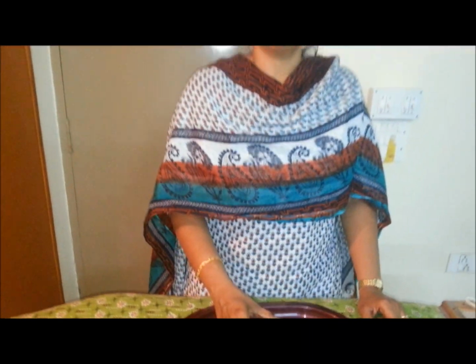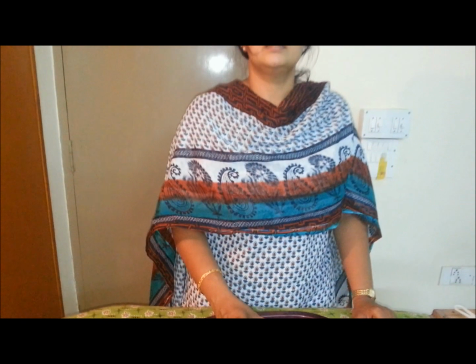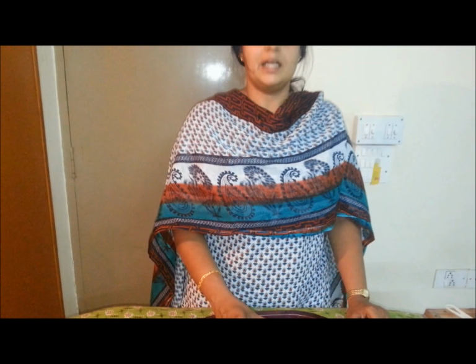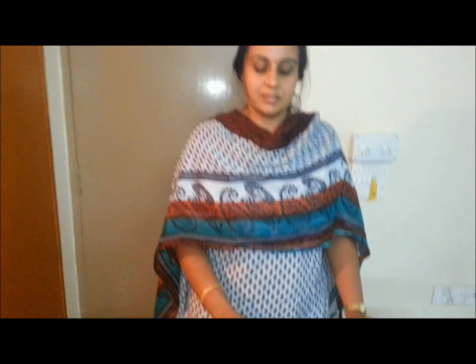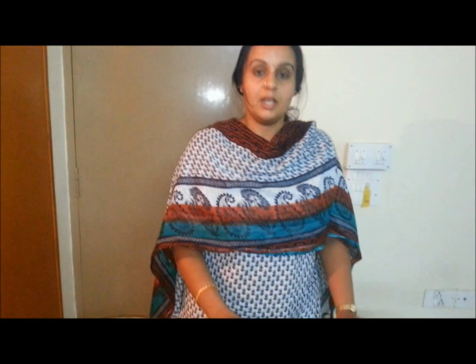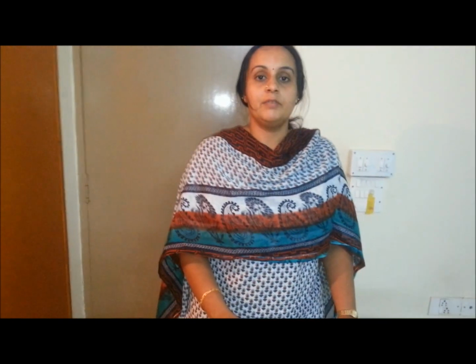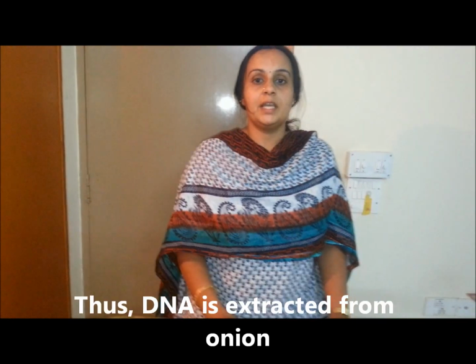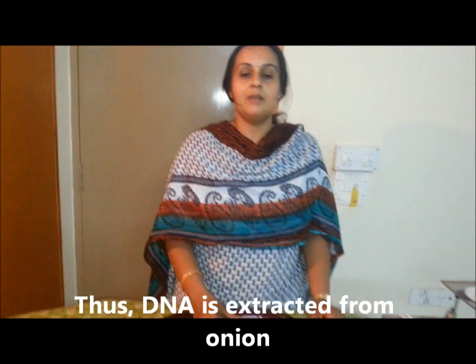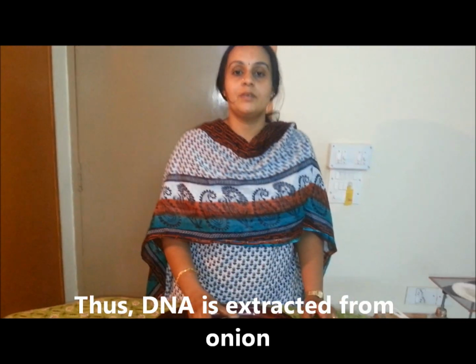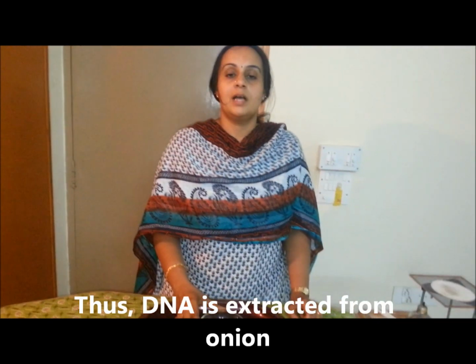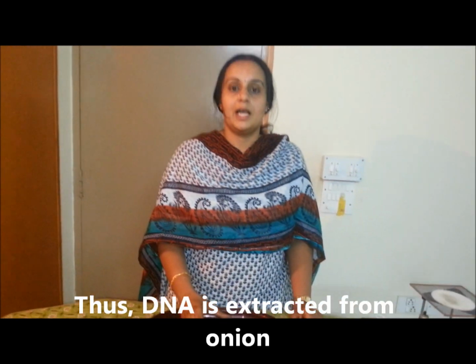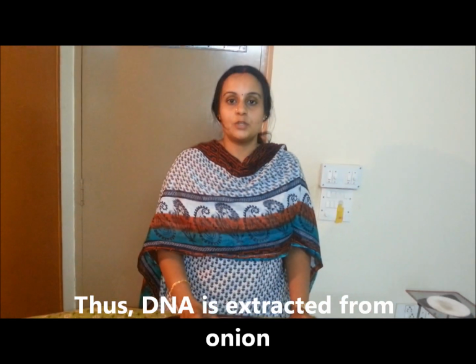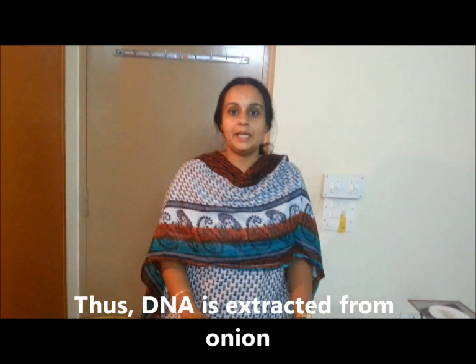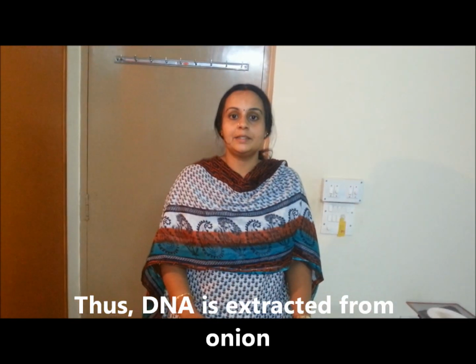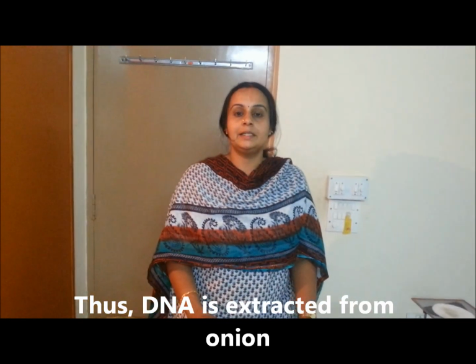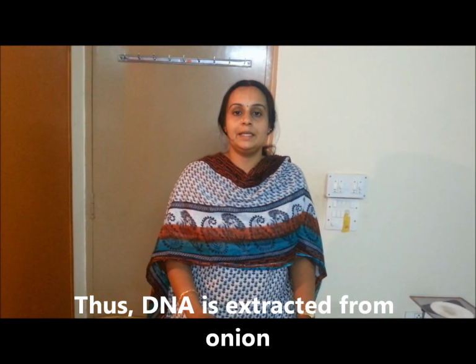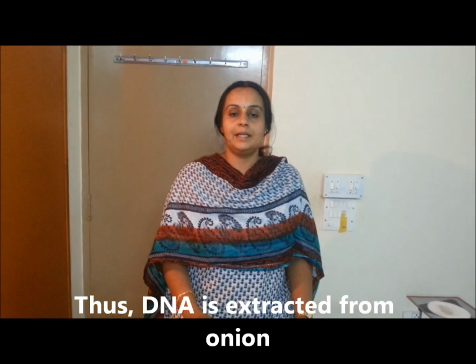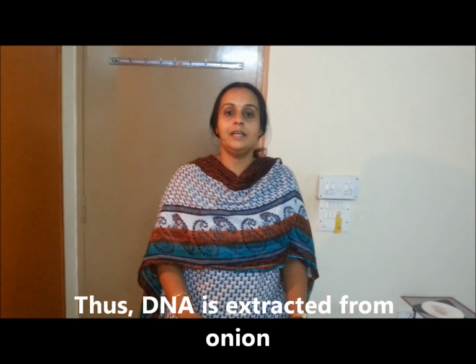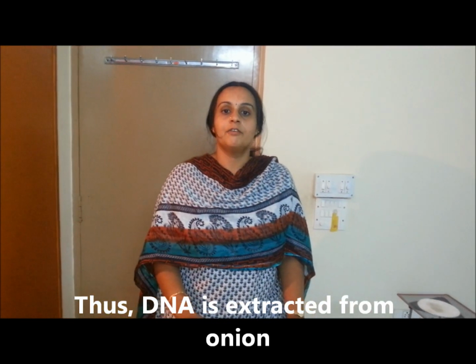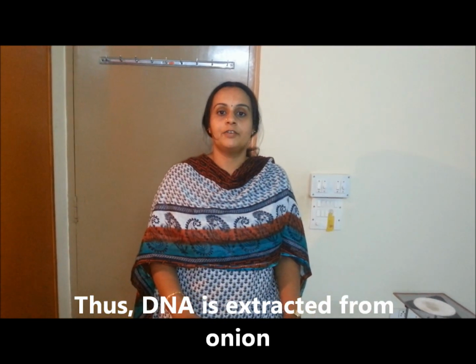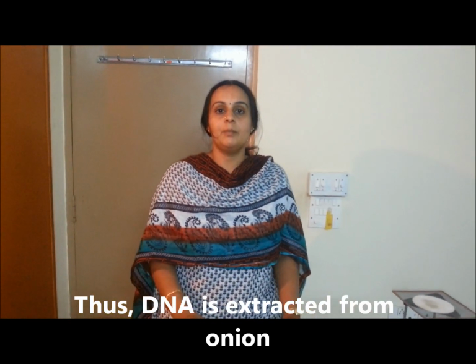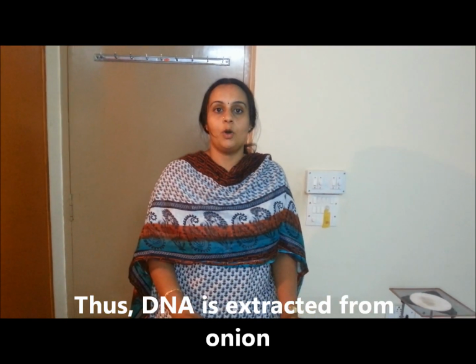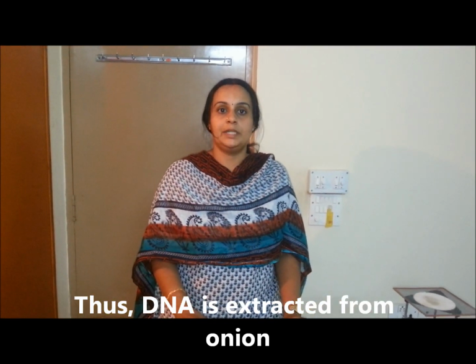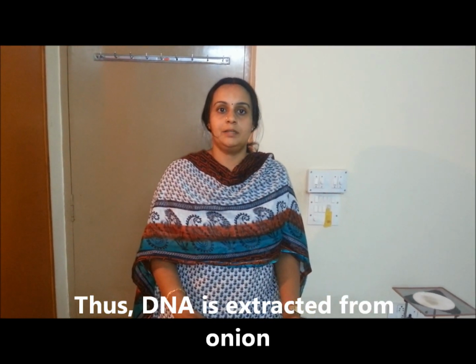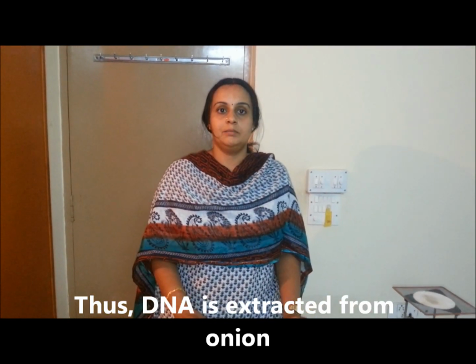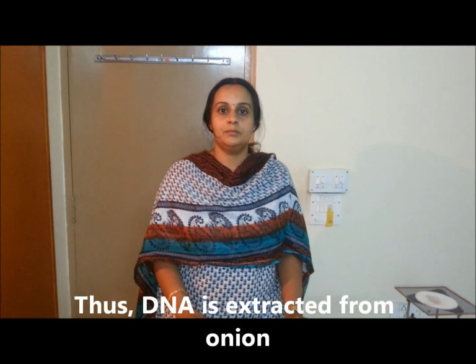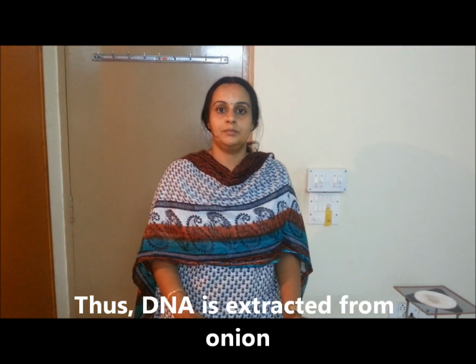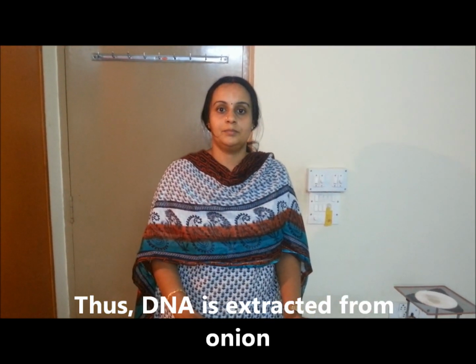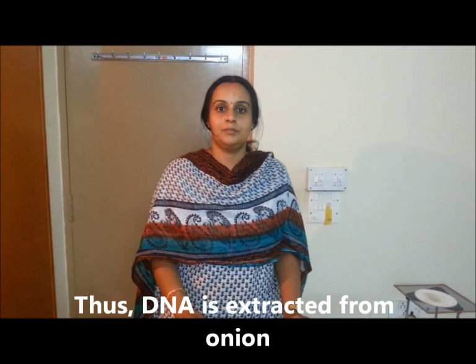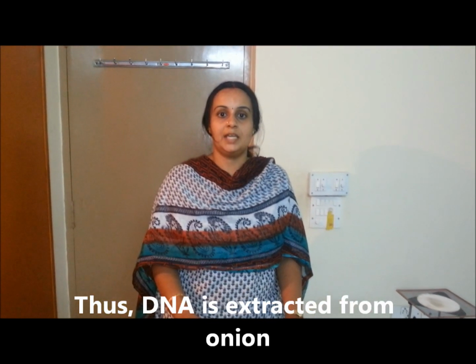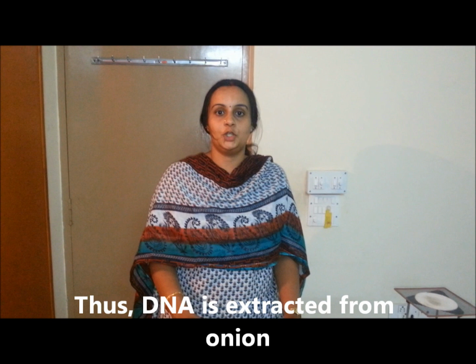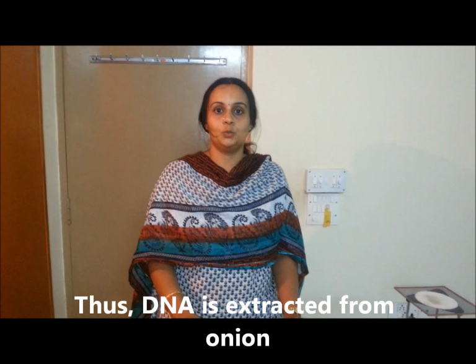Thus, we have isolated DNA from onion. Thank you.